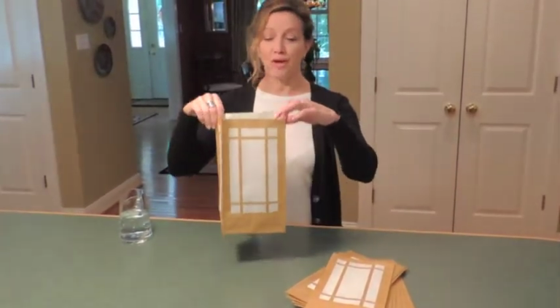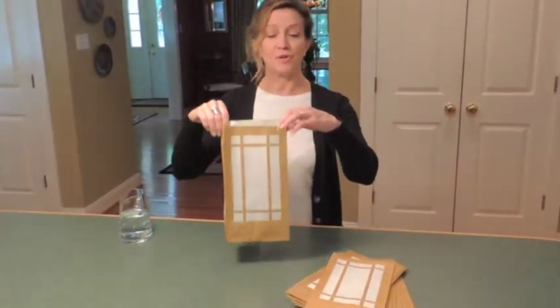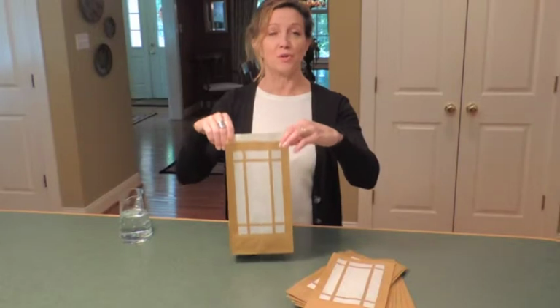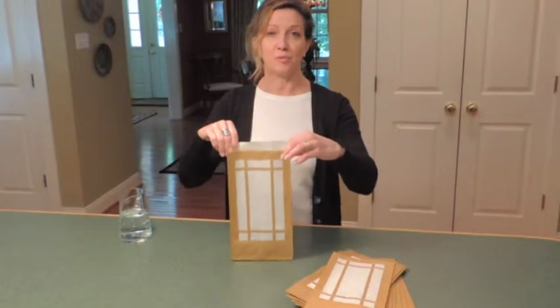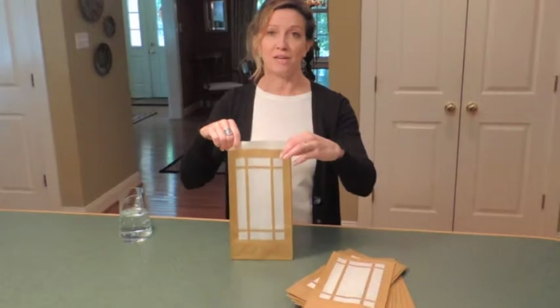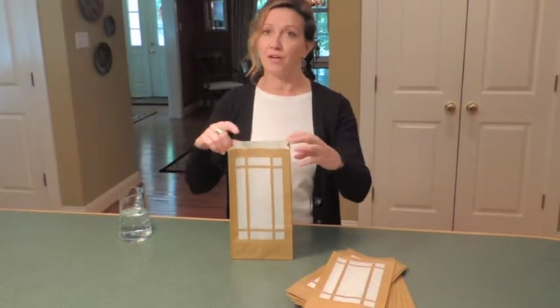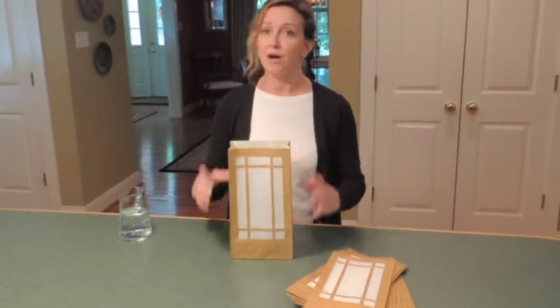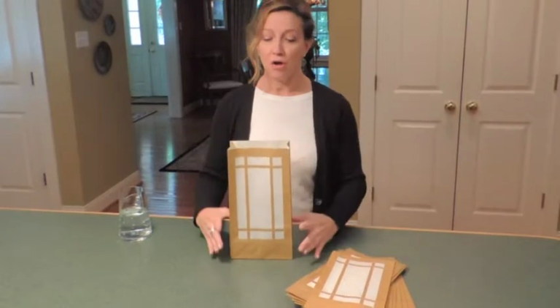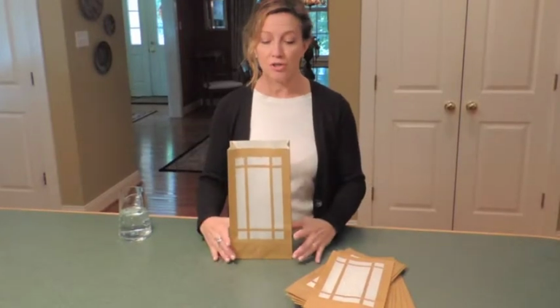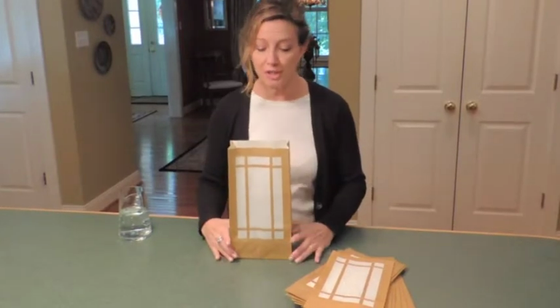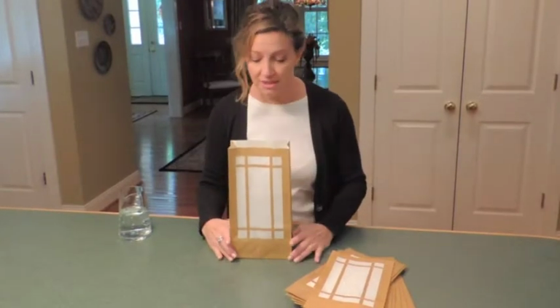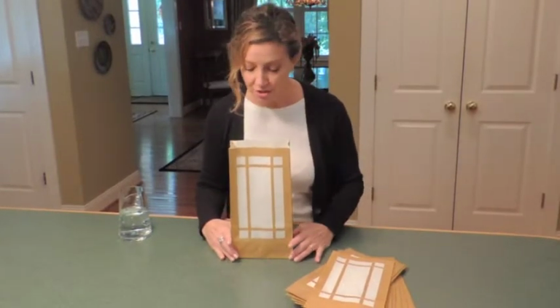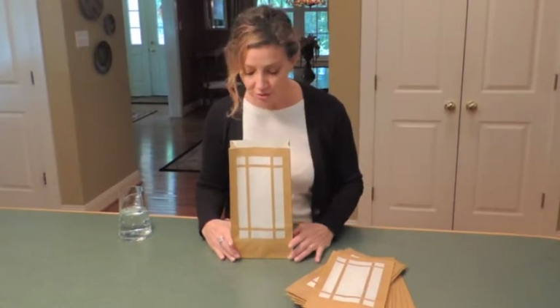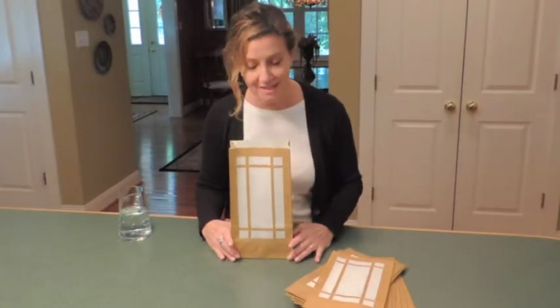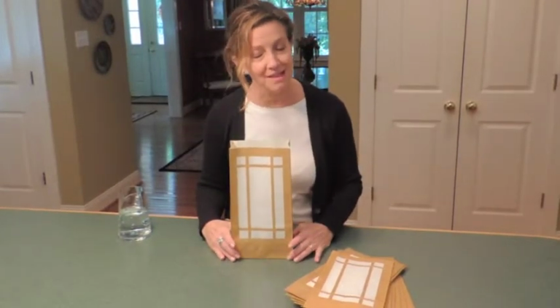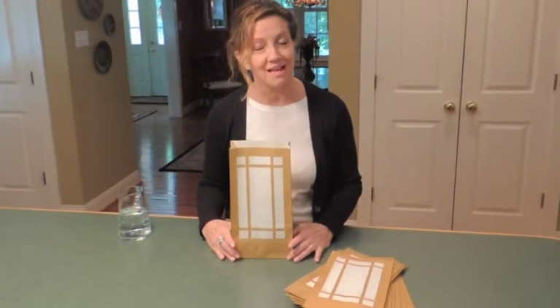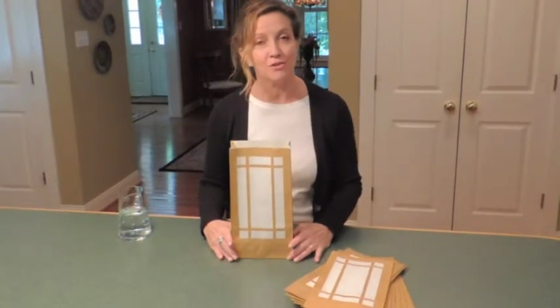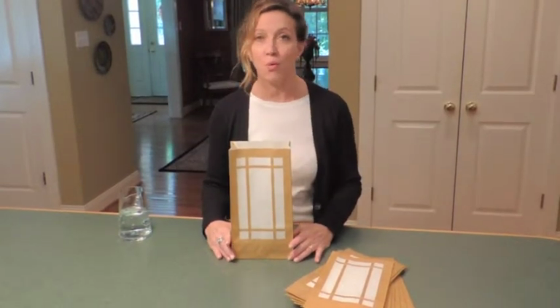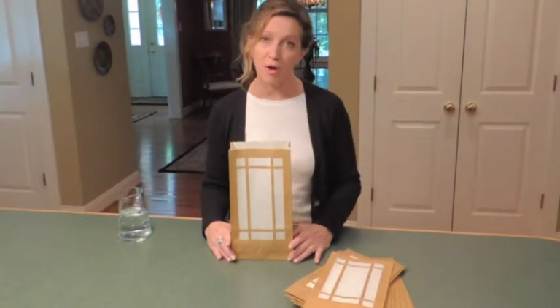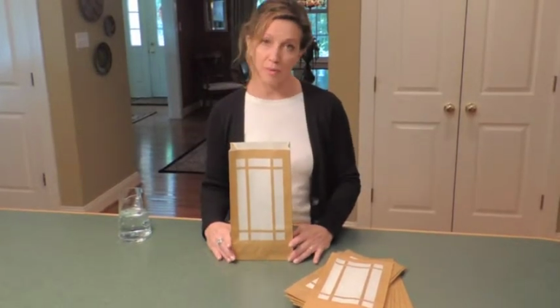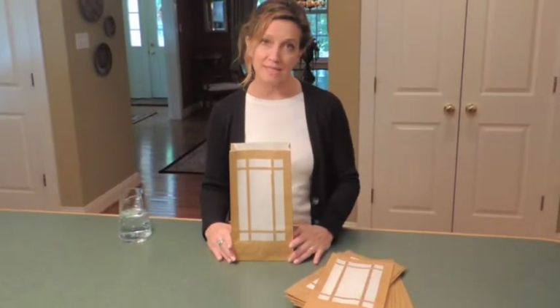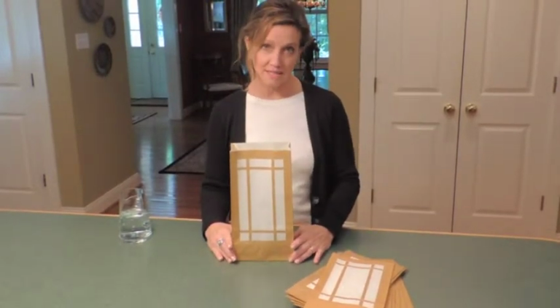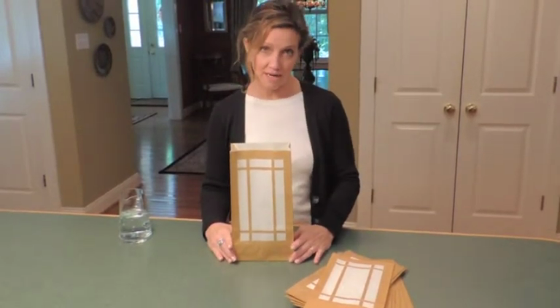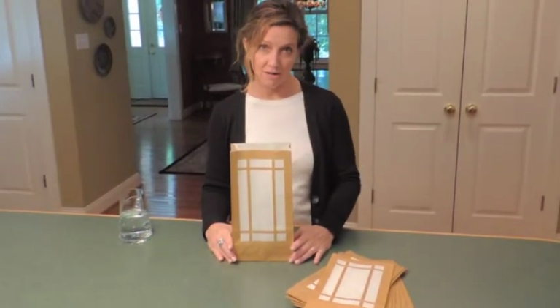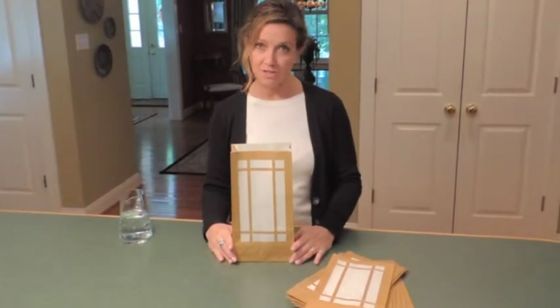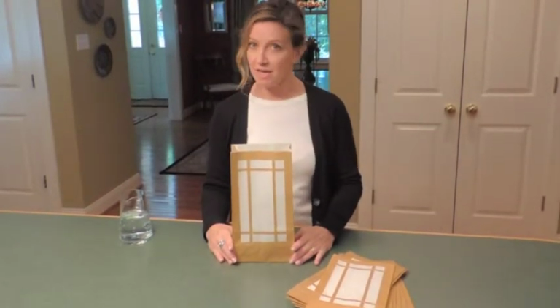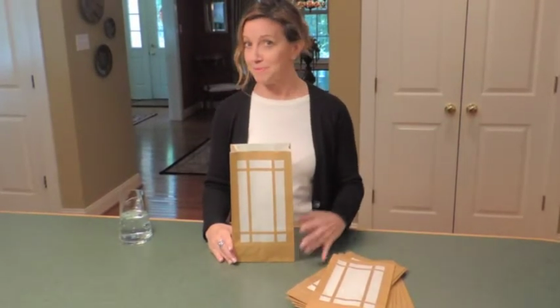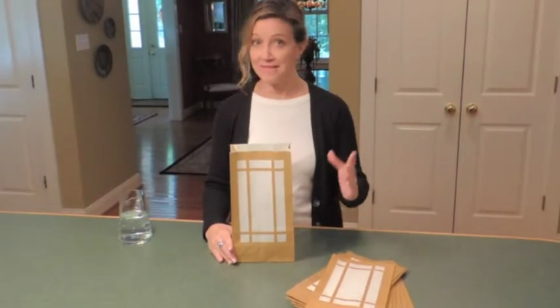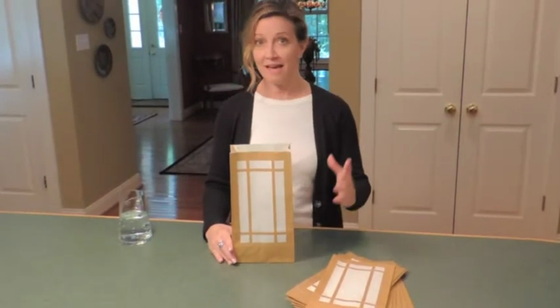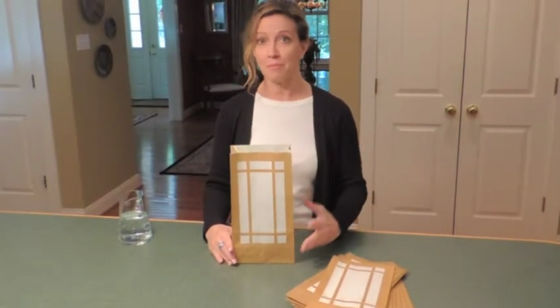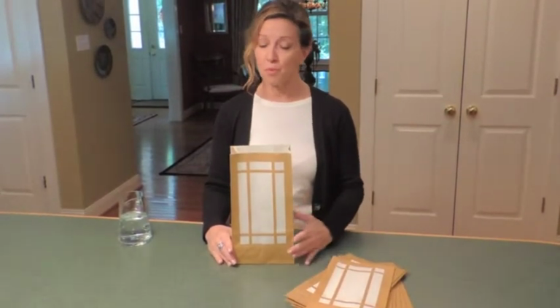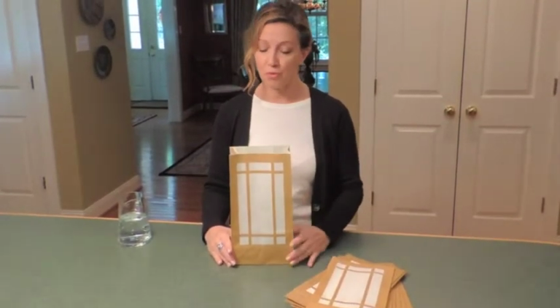You have your Luminaria. All you need to do is line your walkway, stairs, steps, deck, pool — light the candle and you've got hours of glowing beauty.